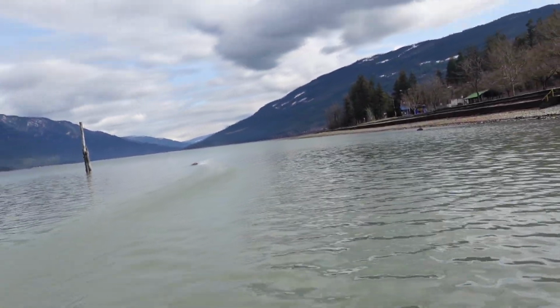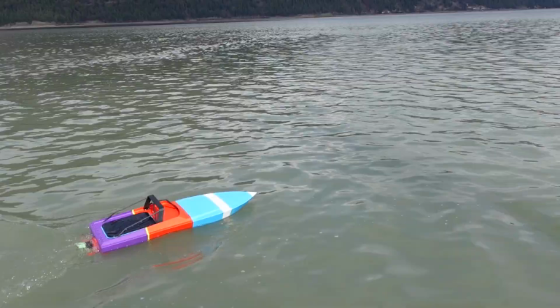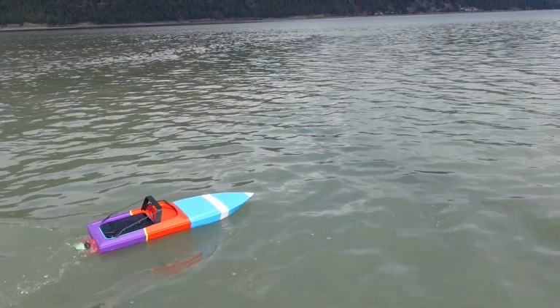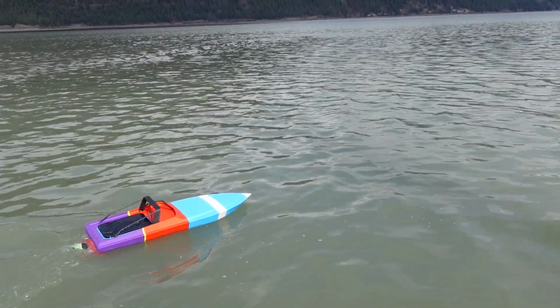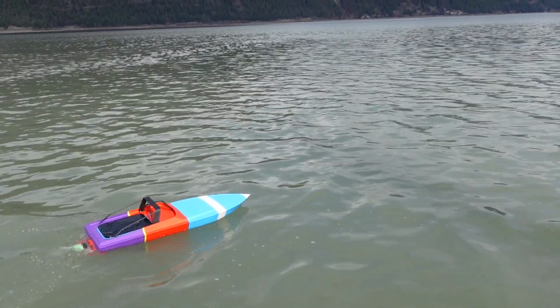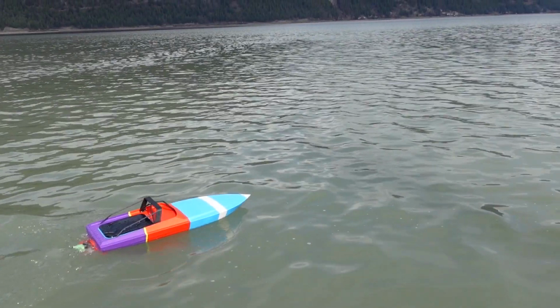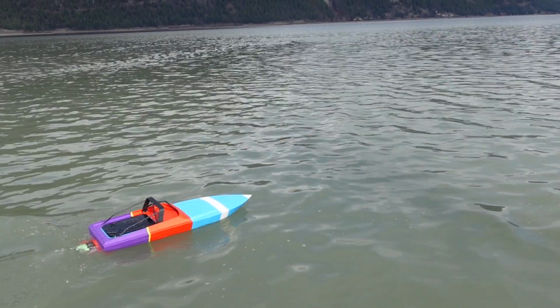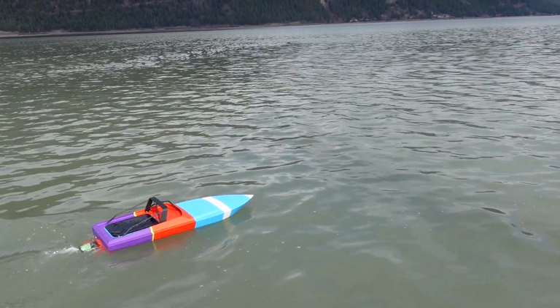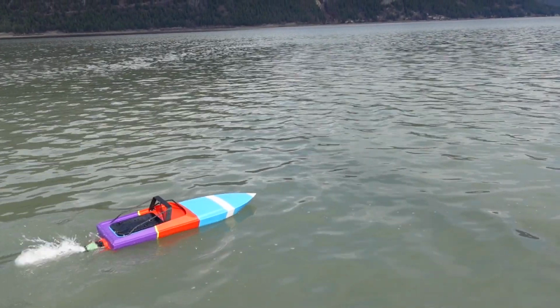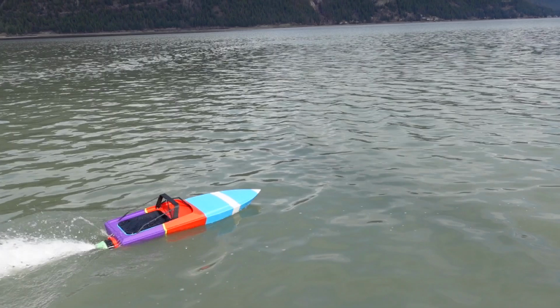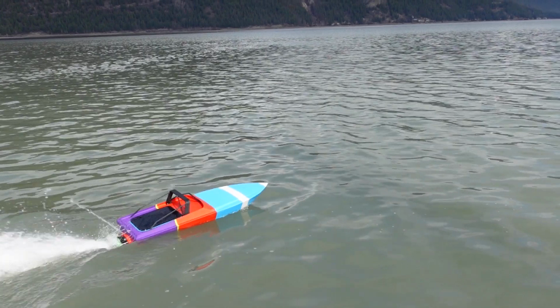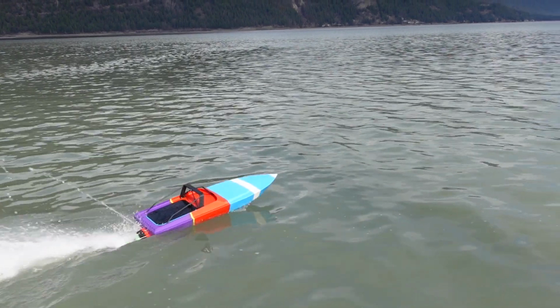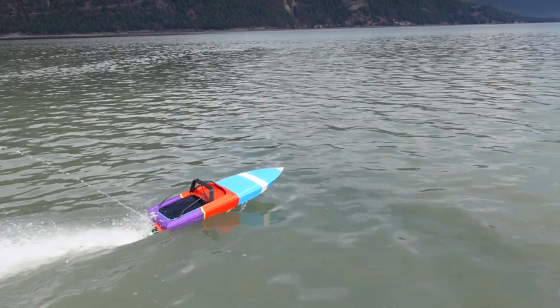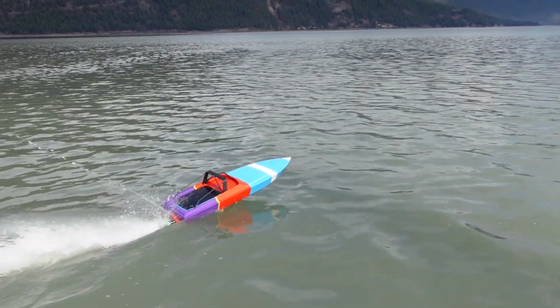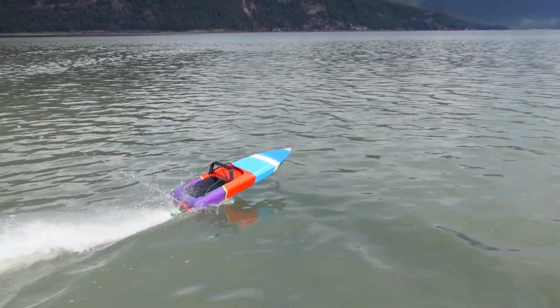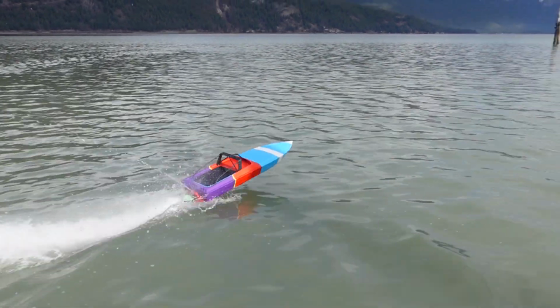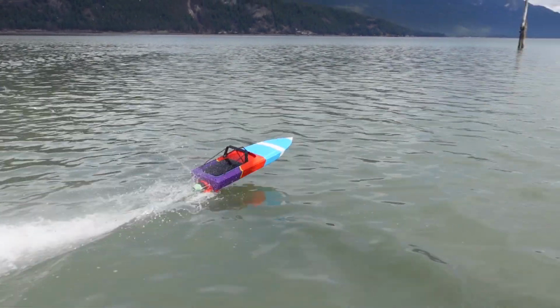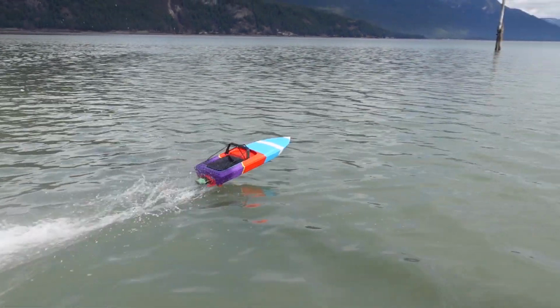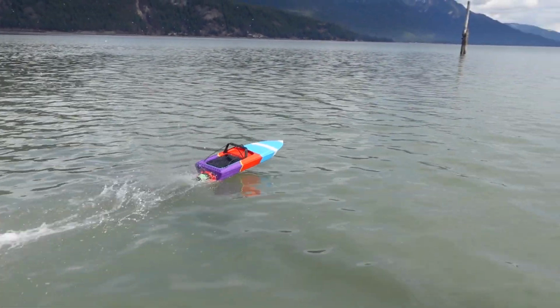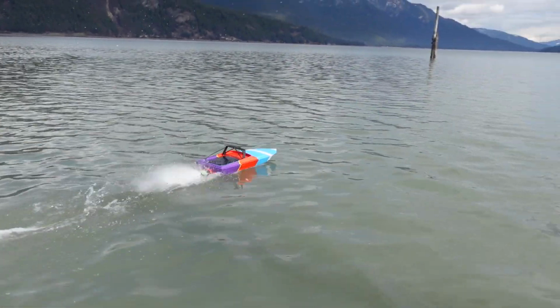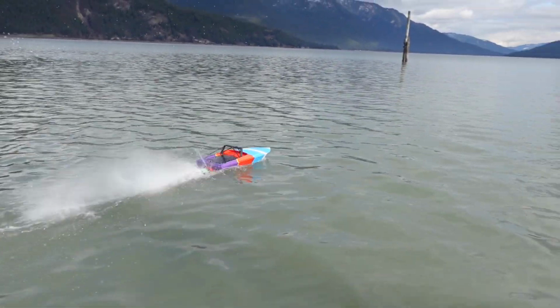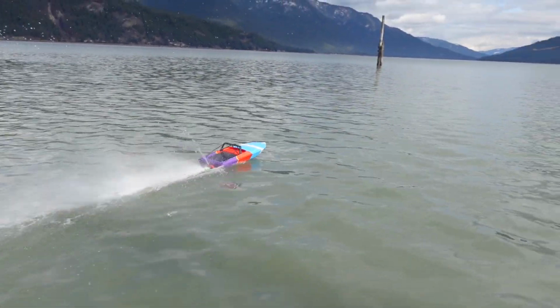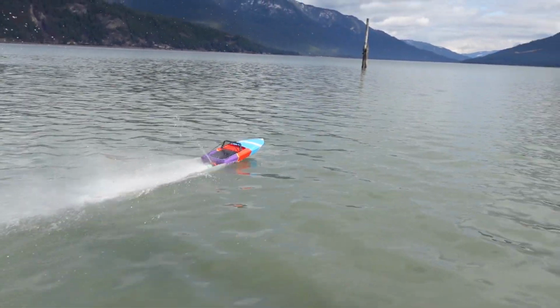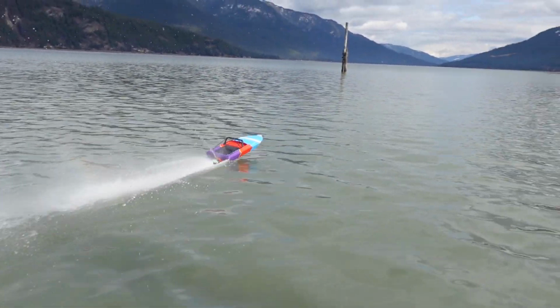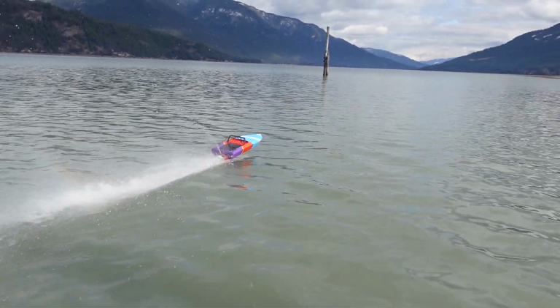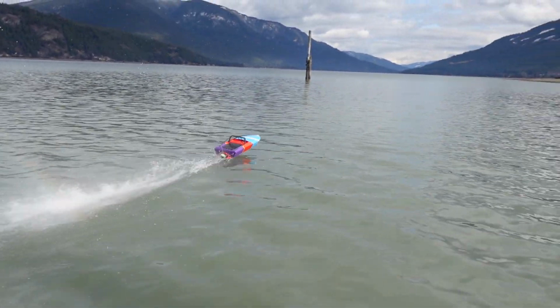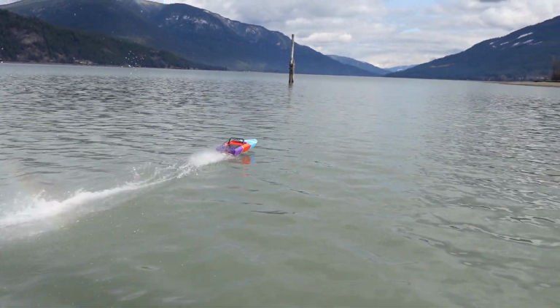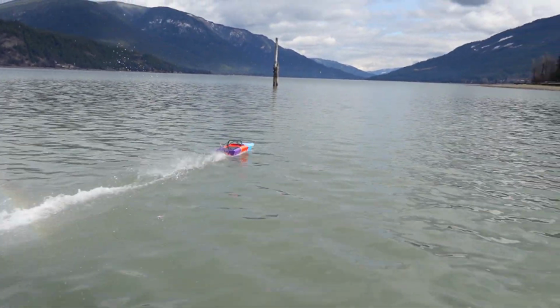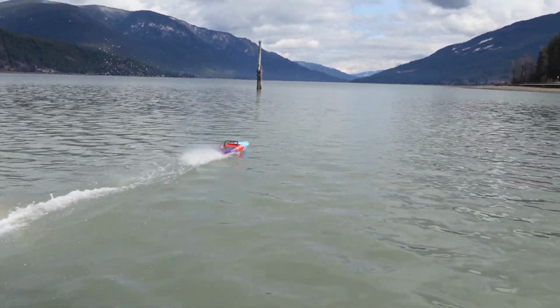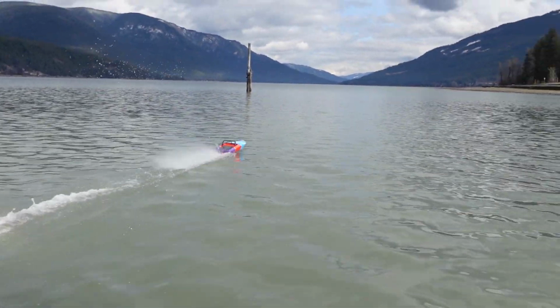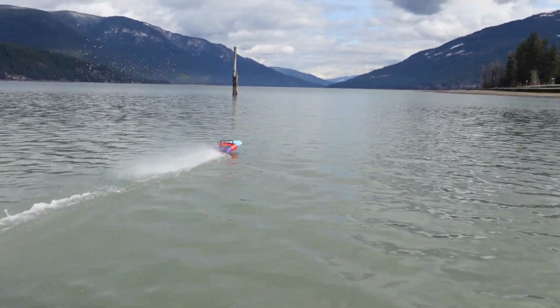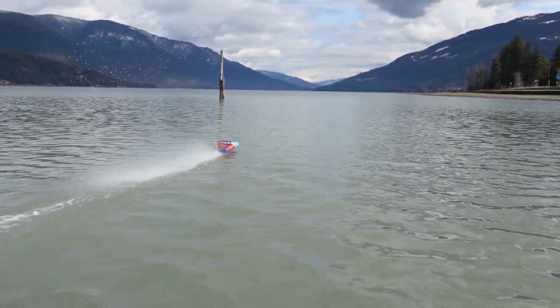Are you ready to take the wheel? Get the Maverick Jet Boat files today and start your next adventure.